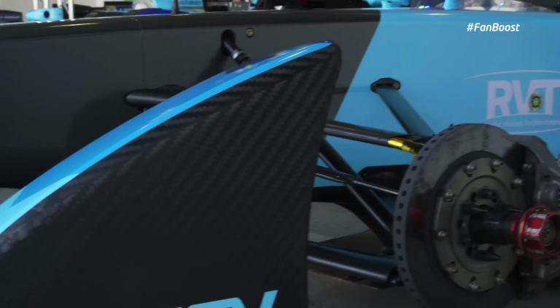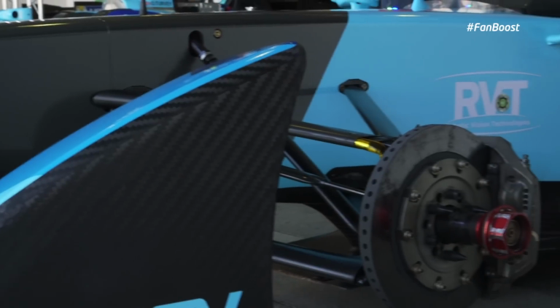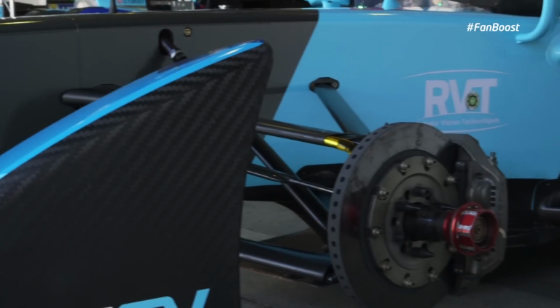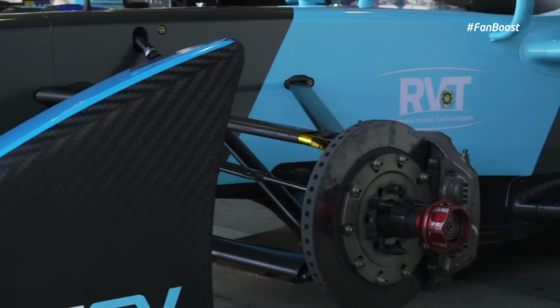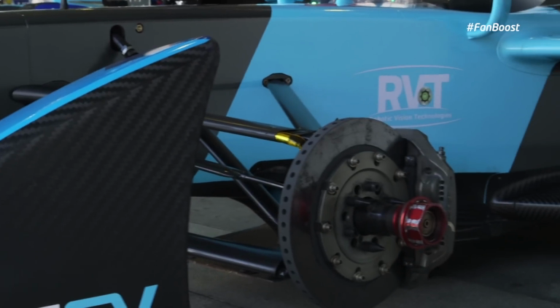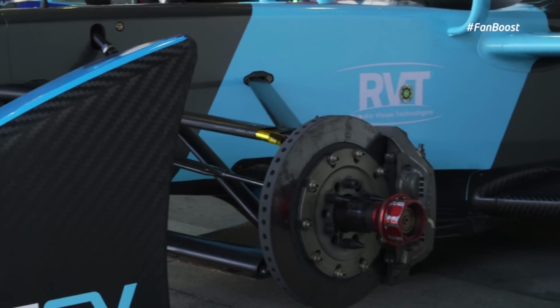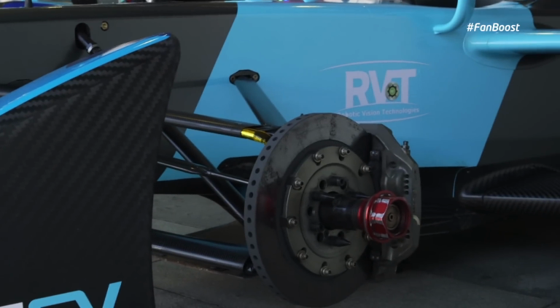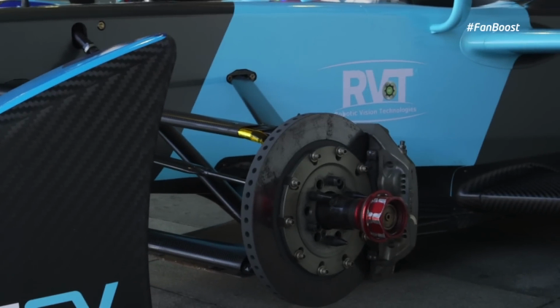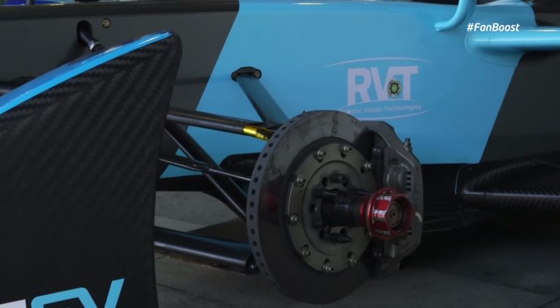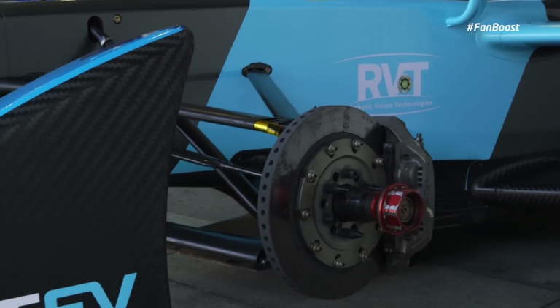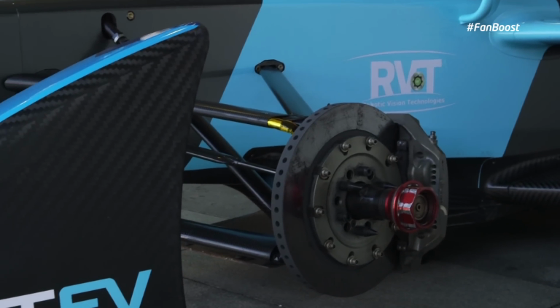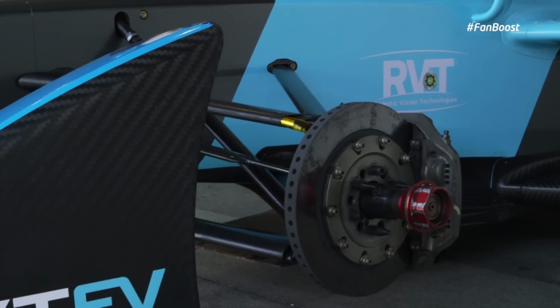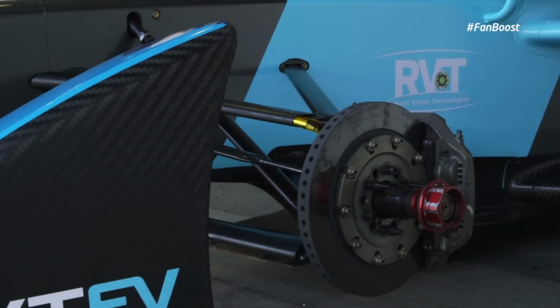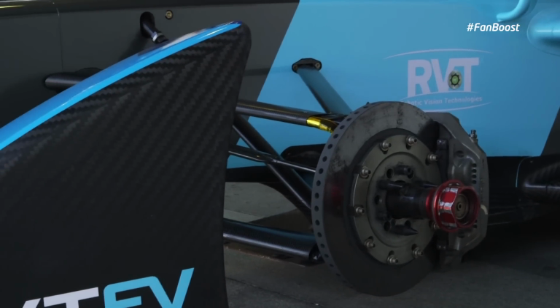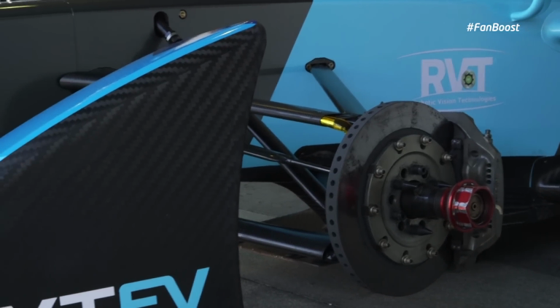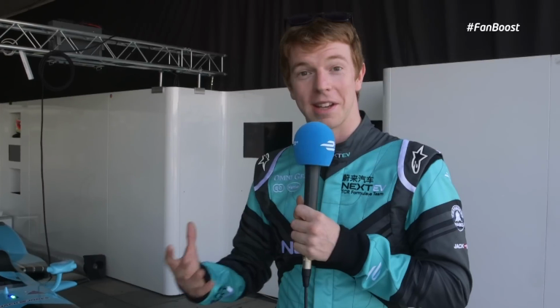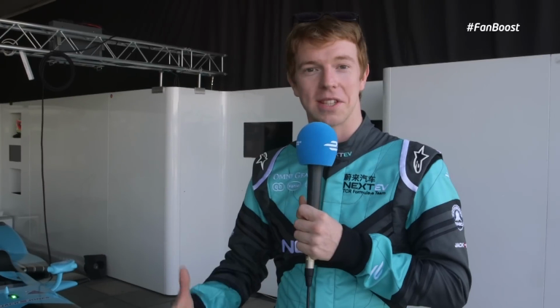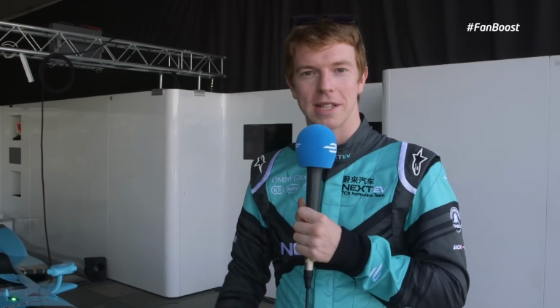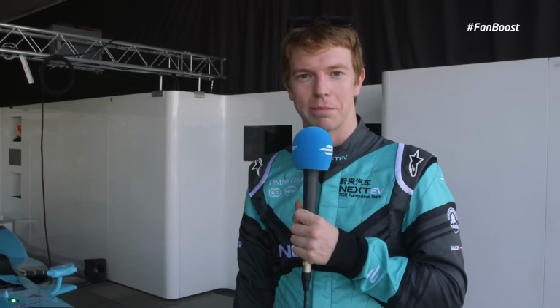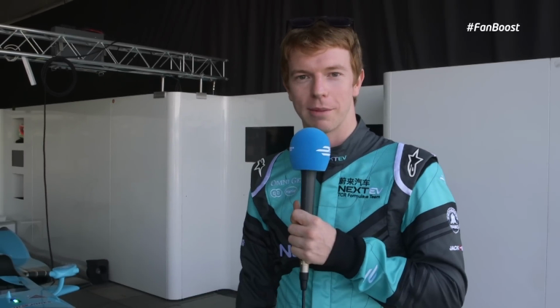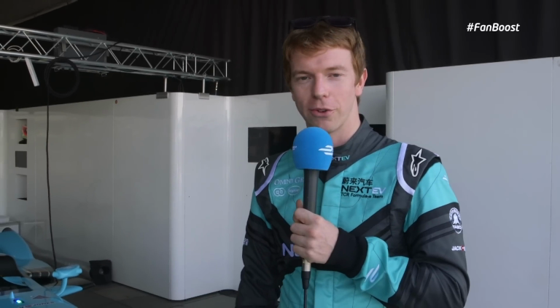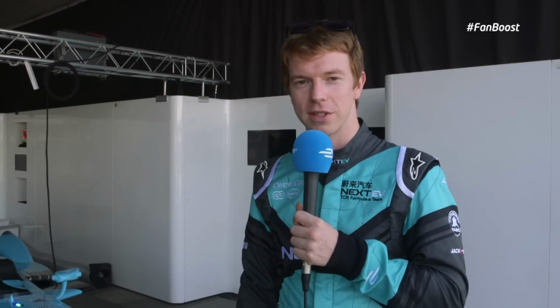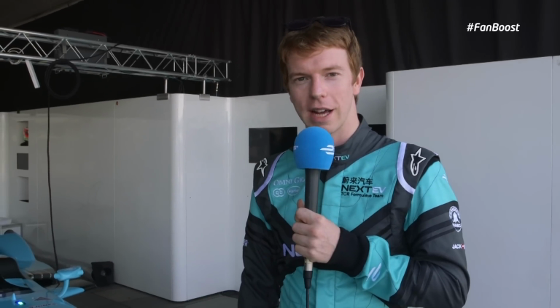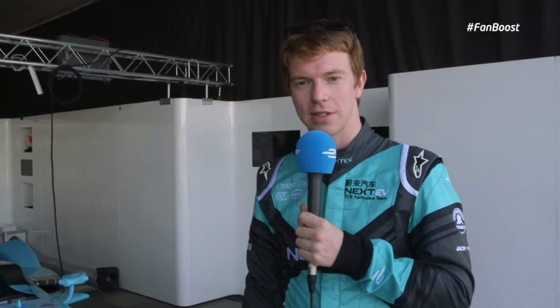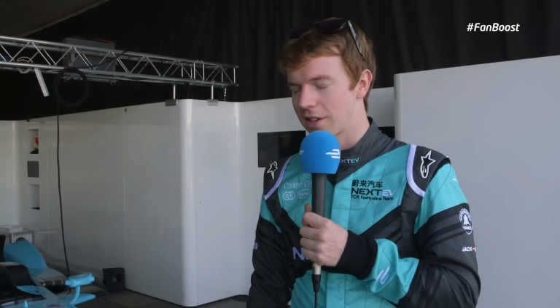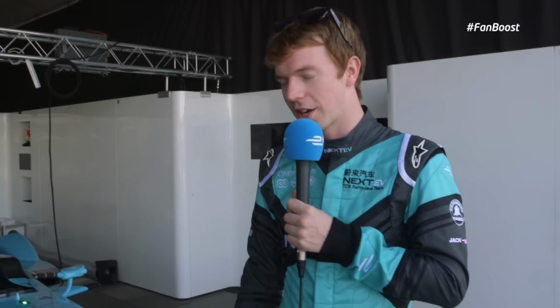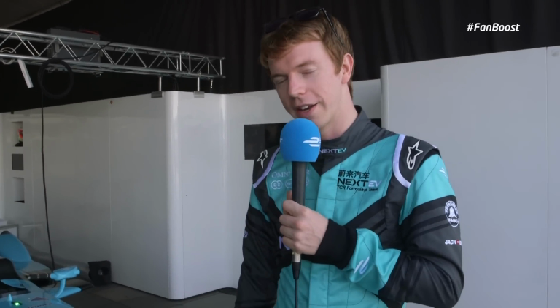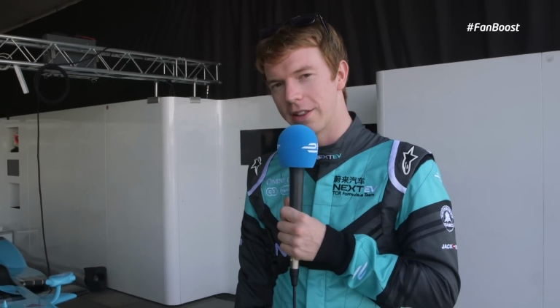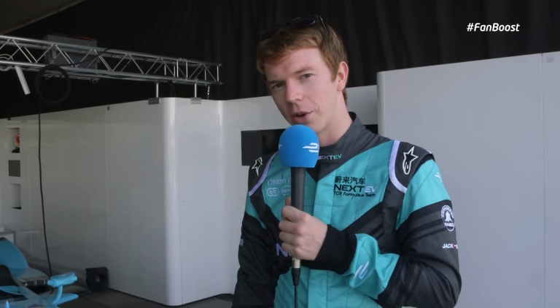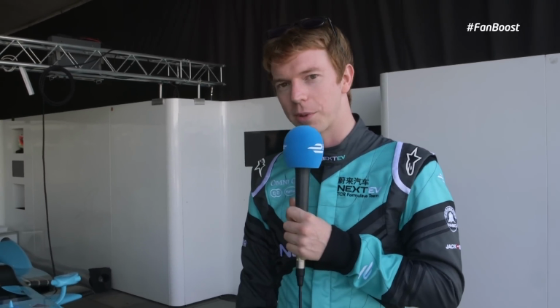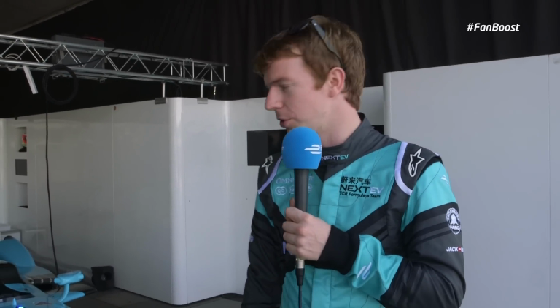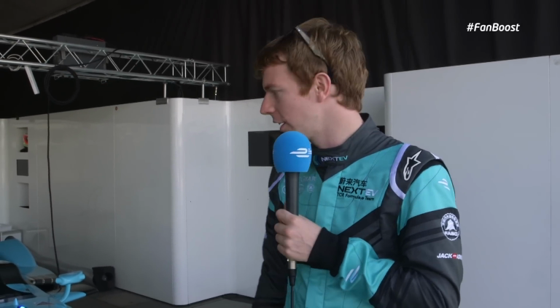Here we have the brakes — the carbon brakes — which are going to give us the best braking performance and allow us to slow the car down in the quickest possible time.